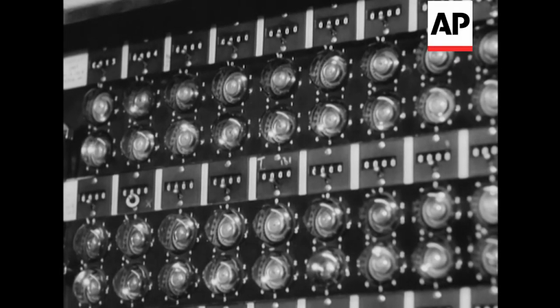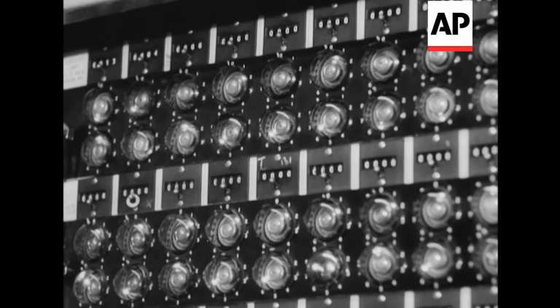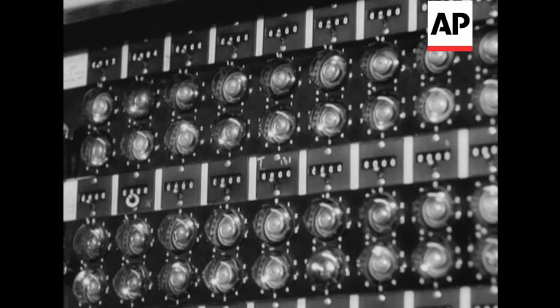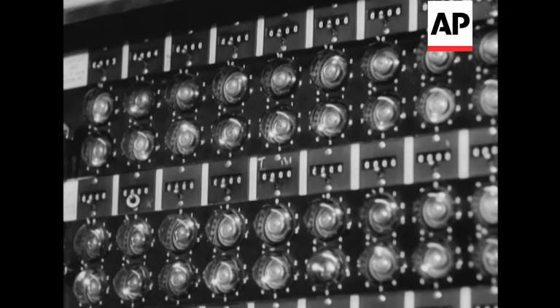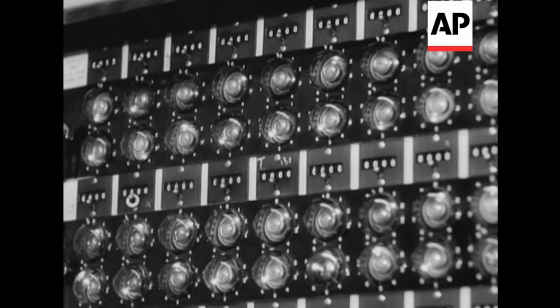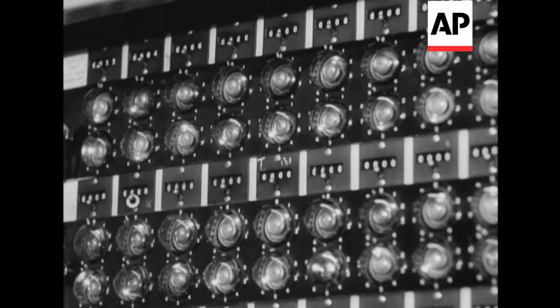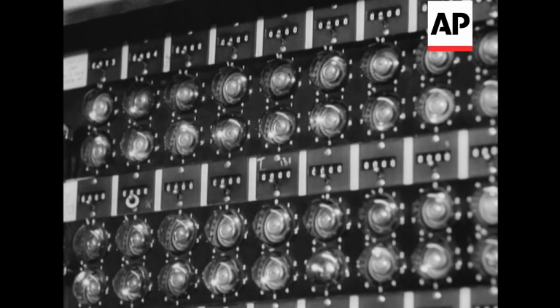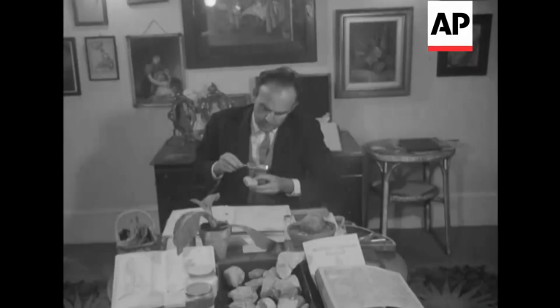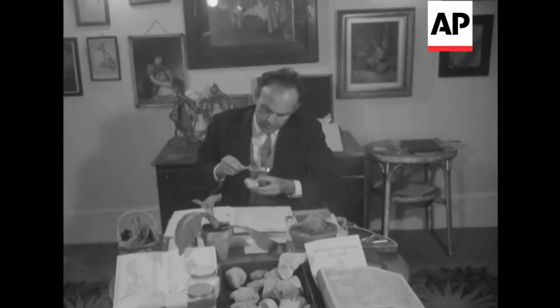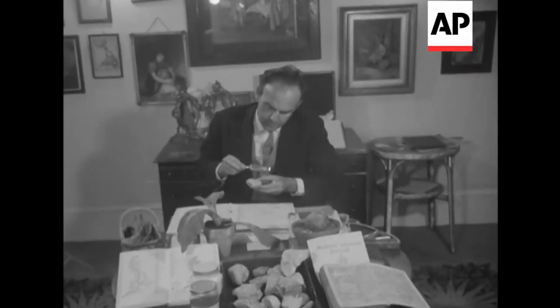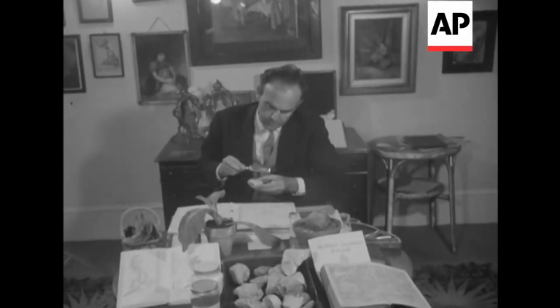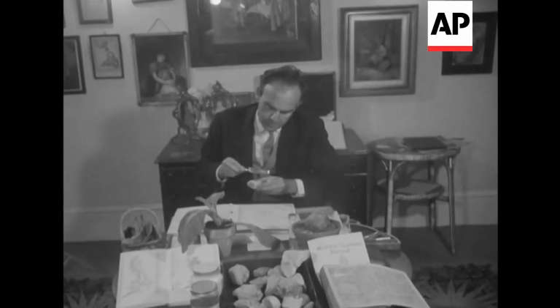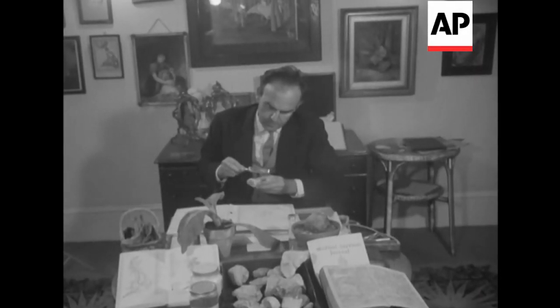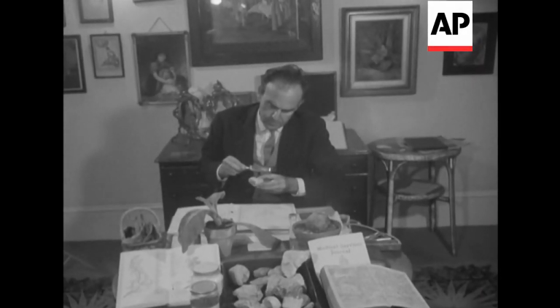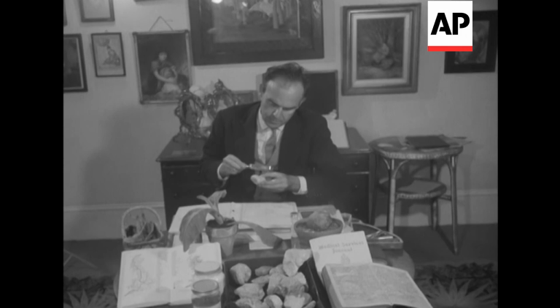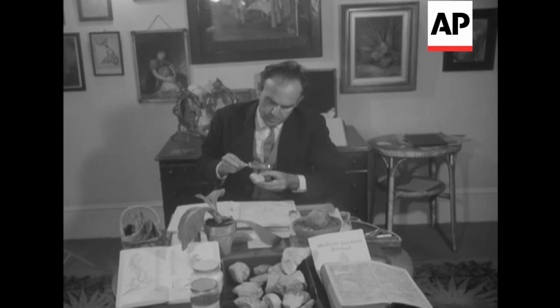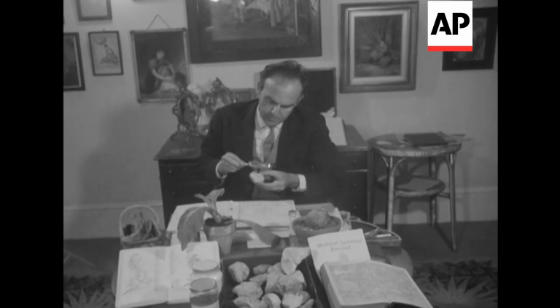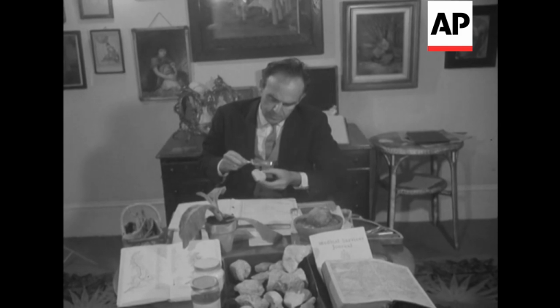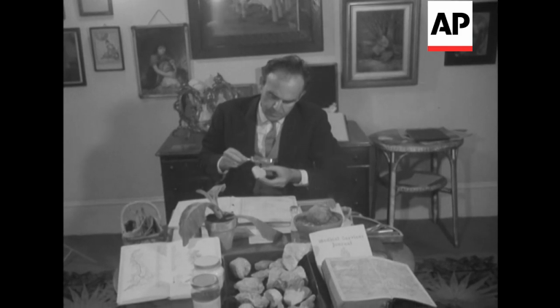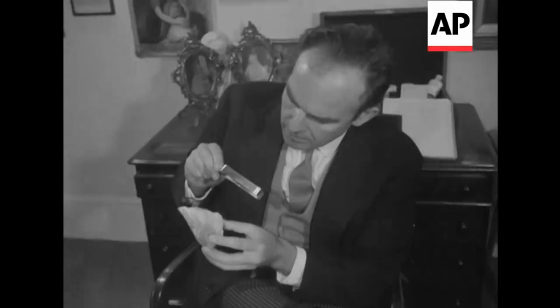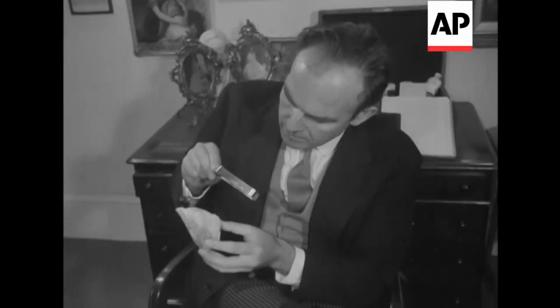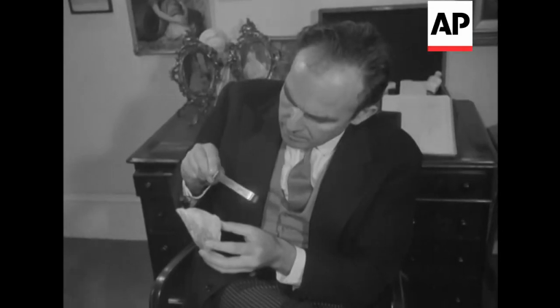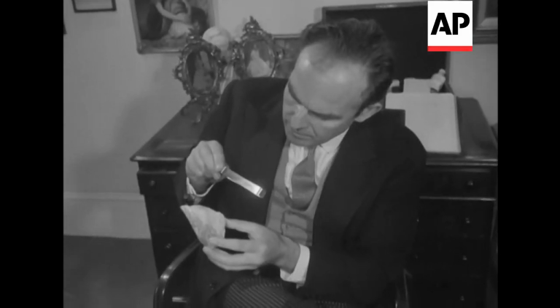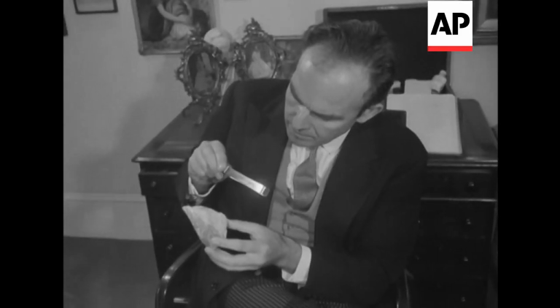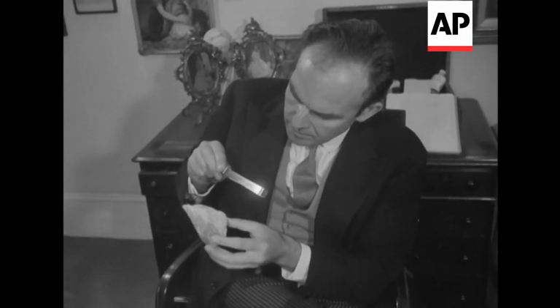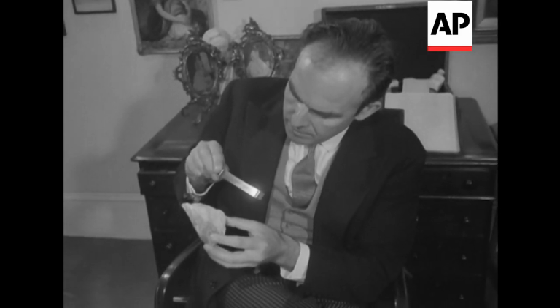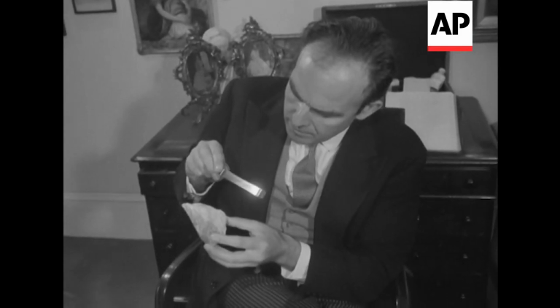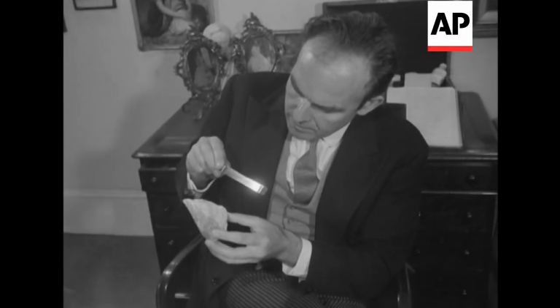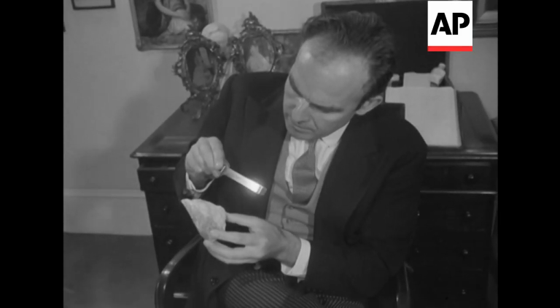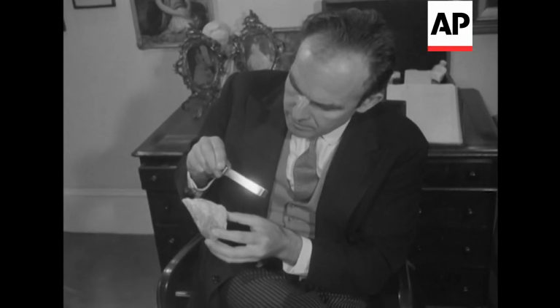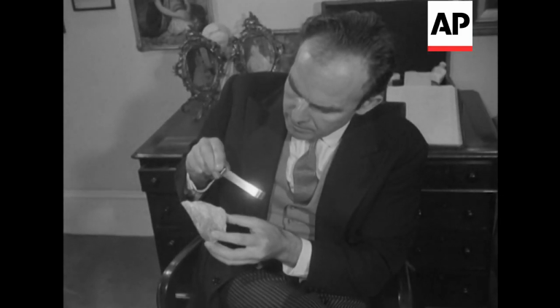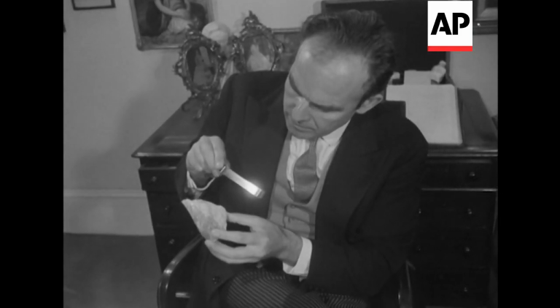Dr. Douglas Ash says that the effects of radioactive minerals in fallout can be counteracted by a dose of the same minerals in natural form.